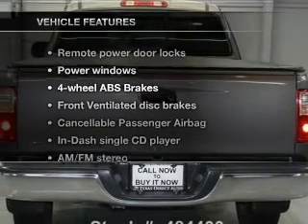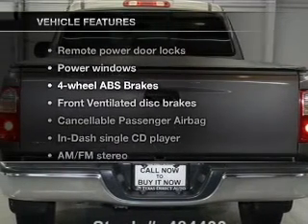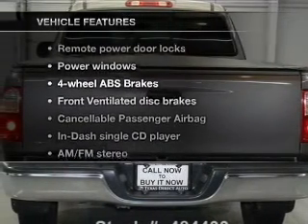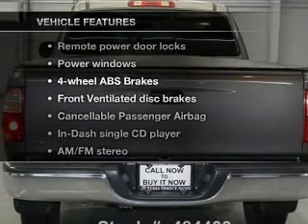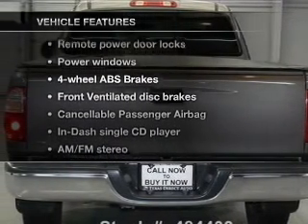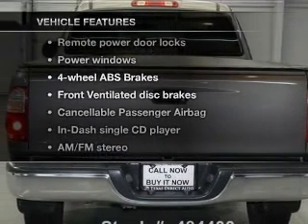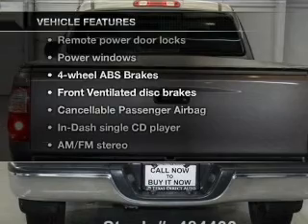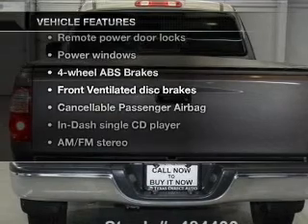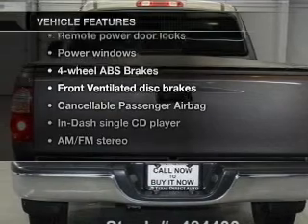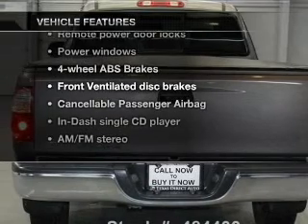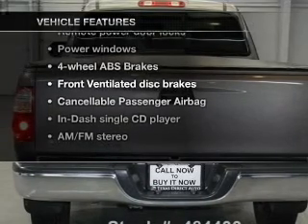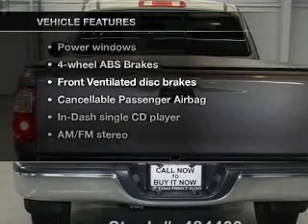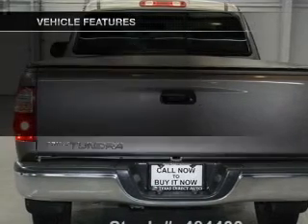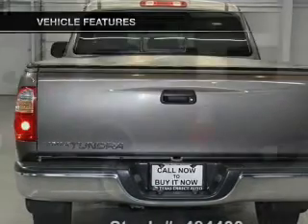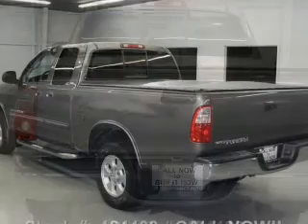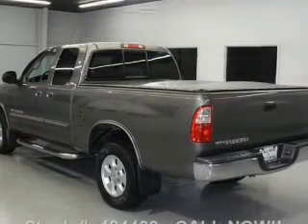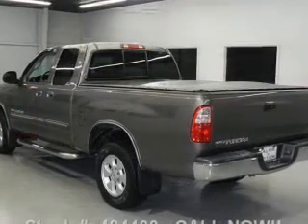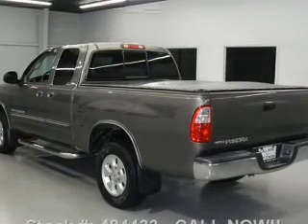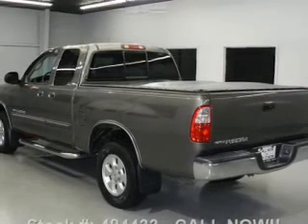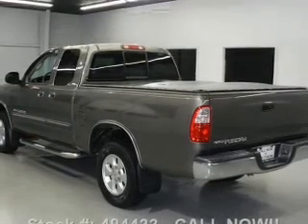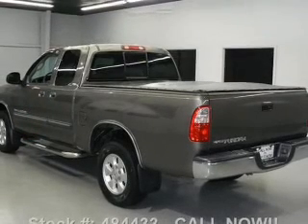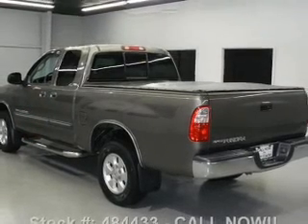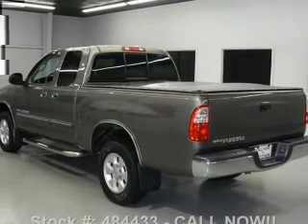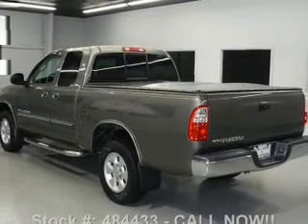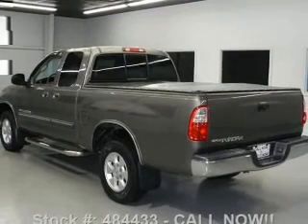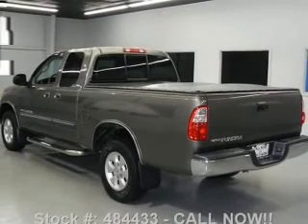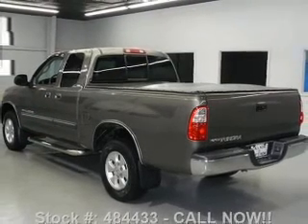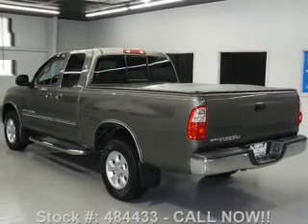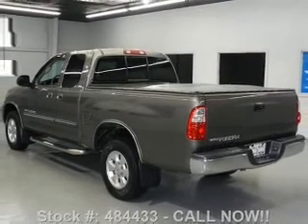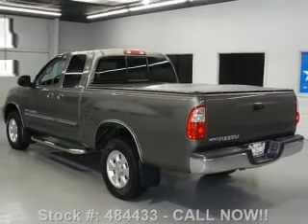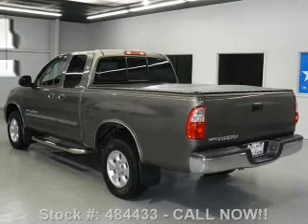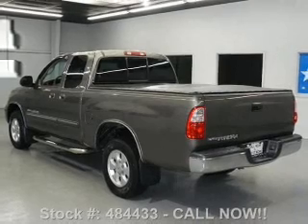With these notable features, you won't want to miss out on the opportunity to own this amazing ride. Air conditioning, power door locks, power windows, power steering.